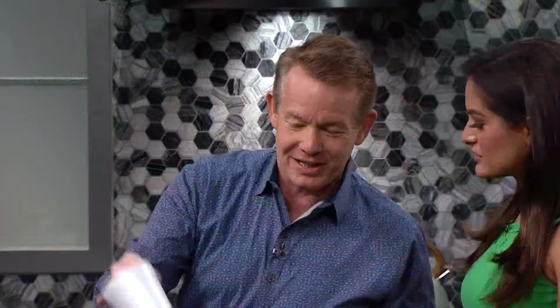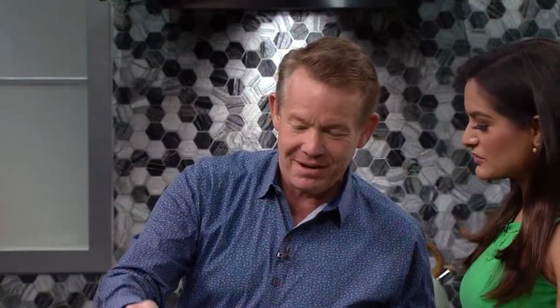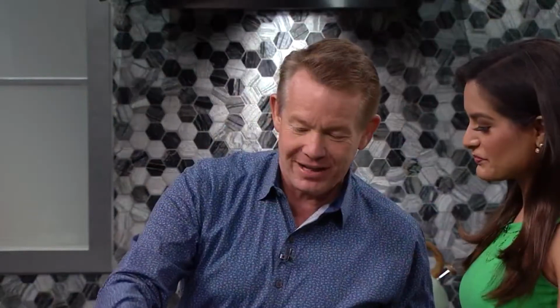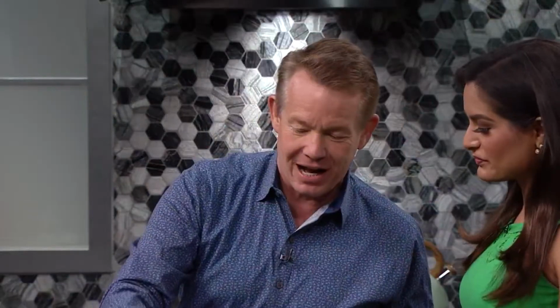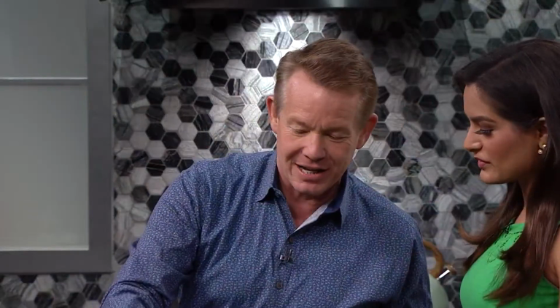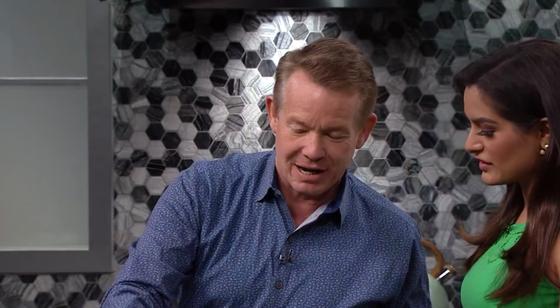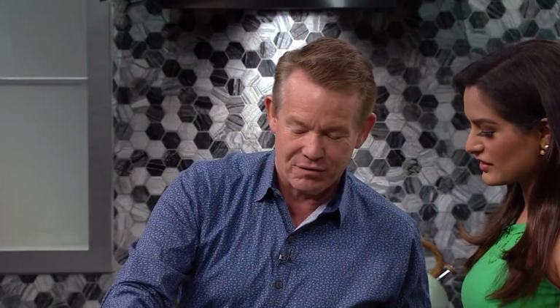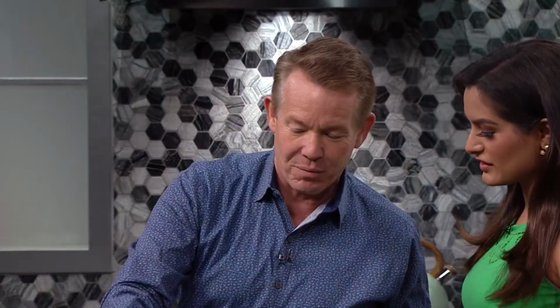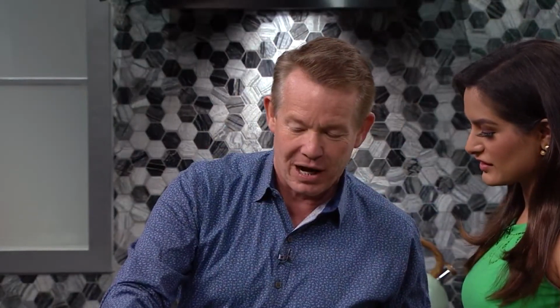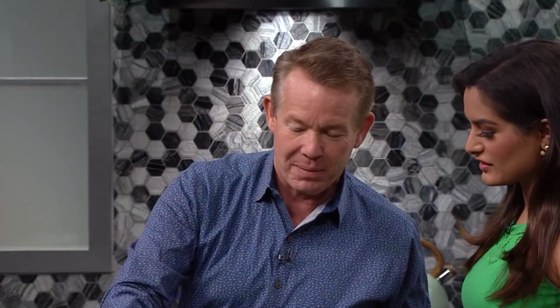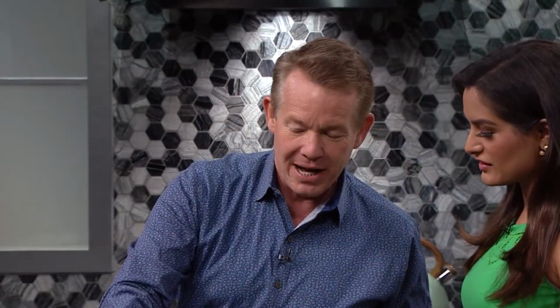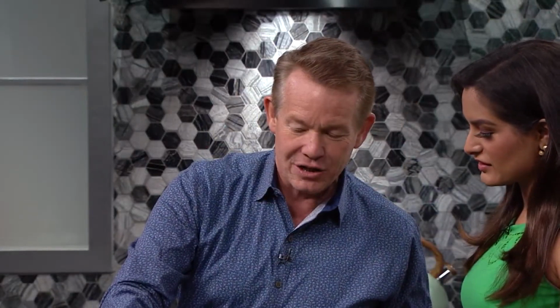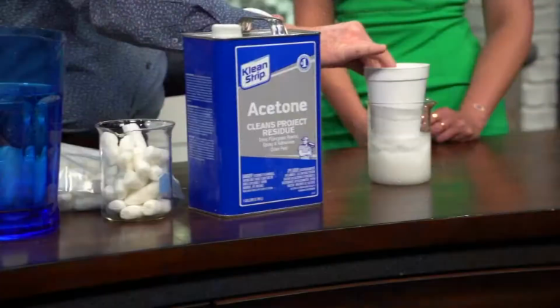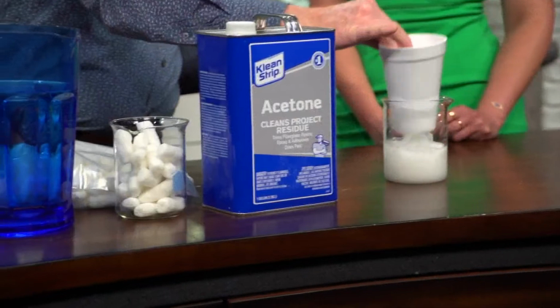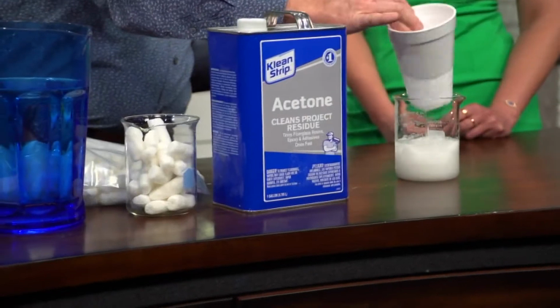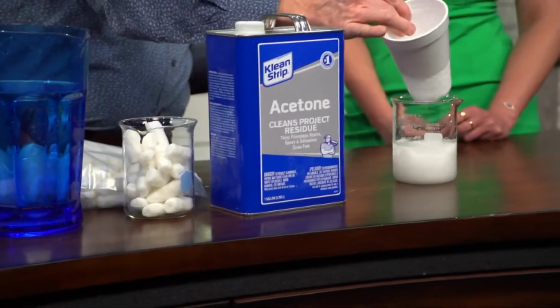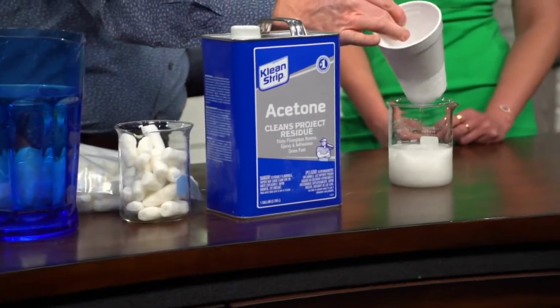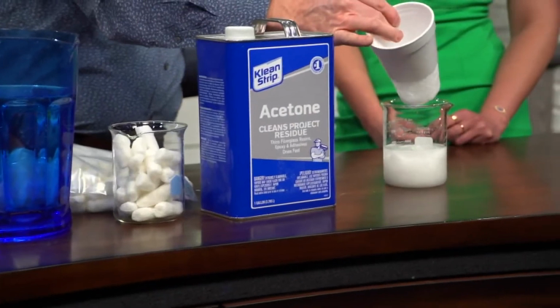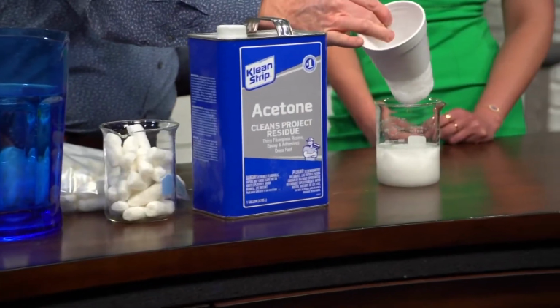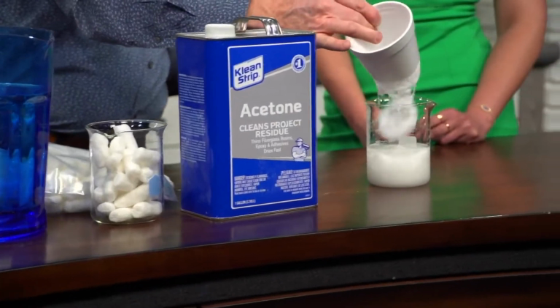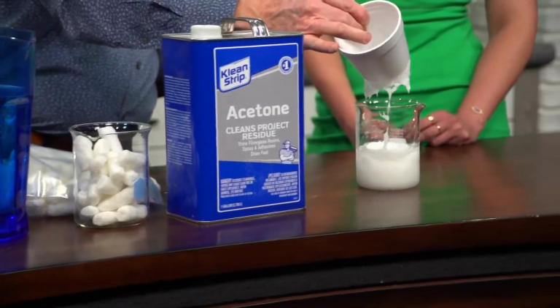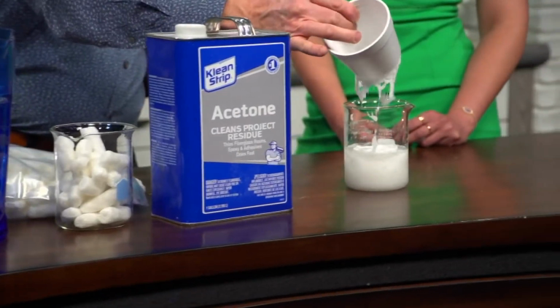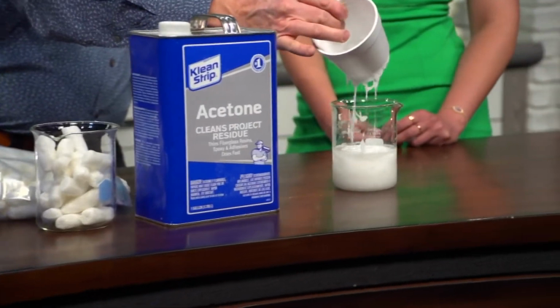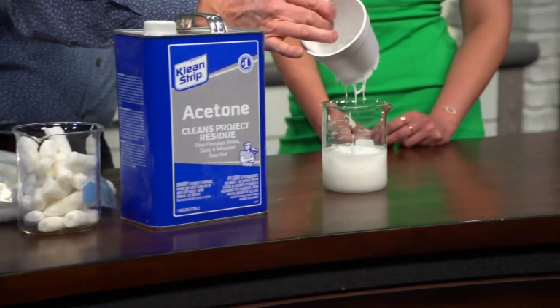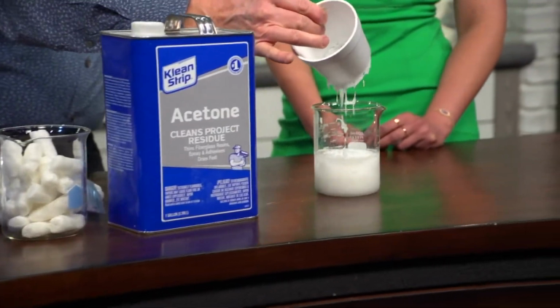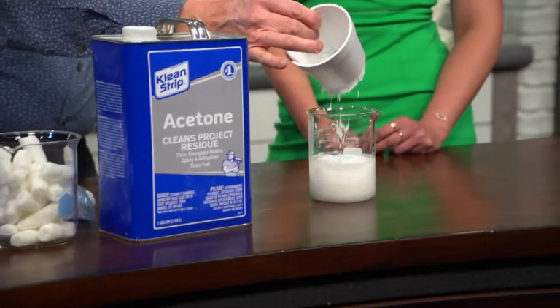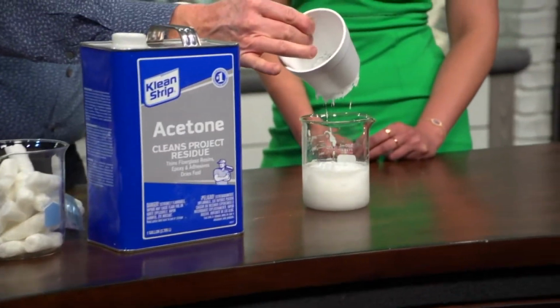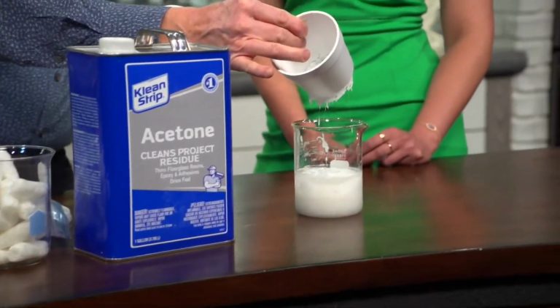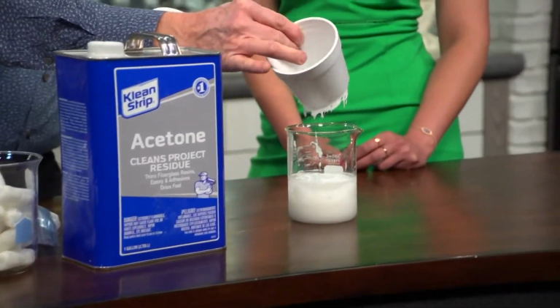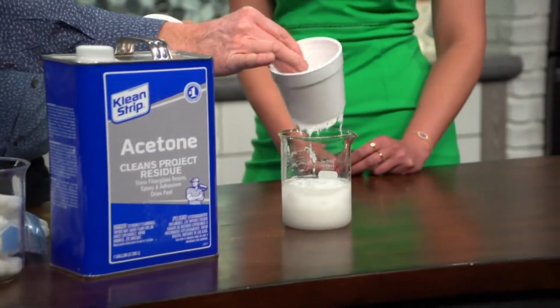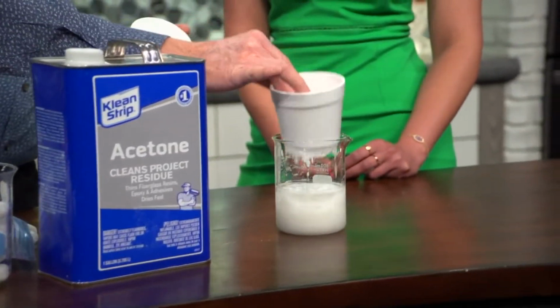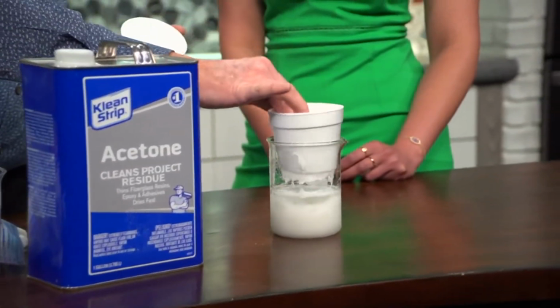Just even a styrofoam cup — it's gone. It just disappears. Isn't it amazing?